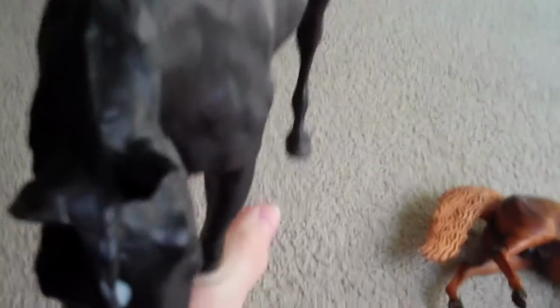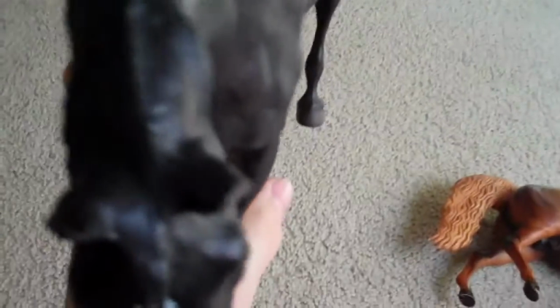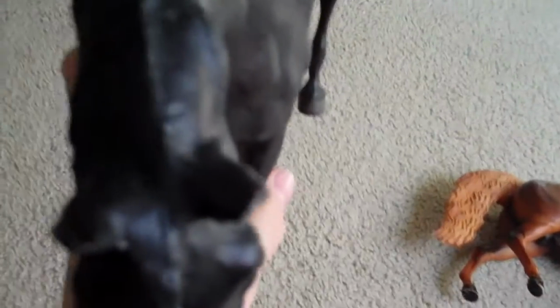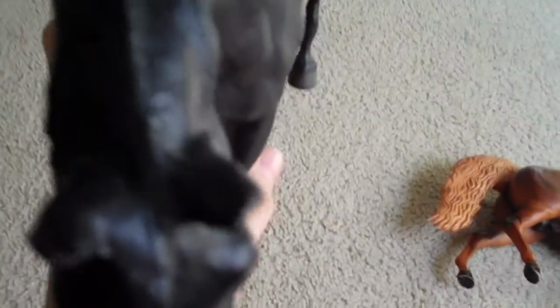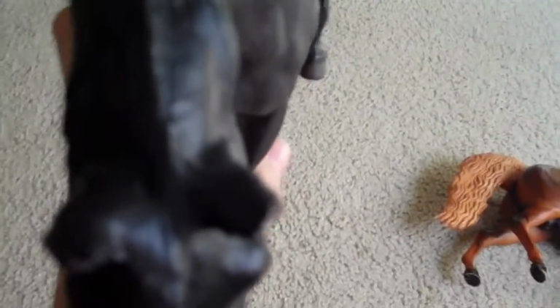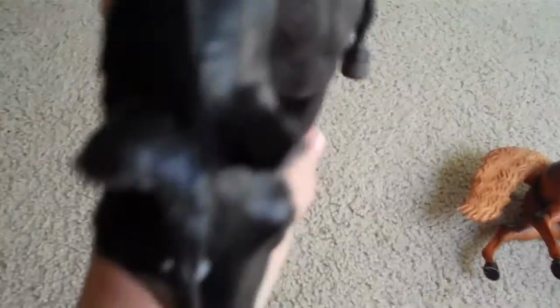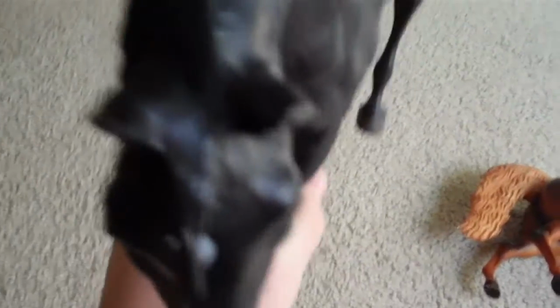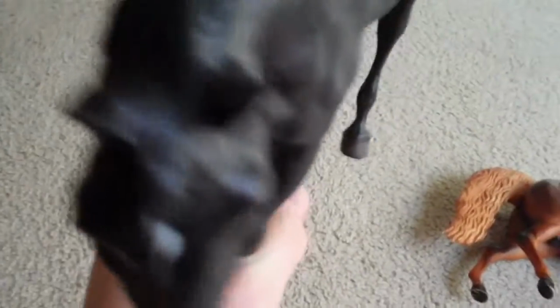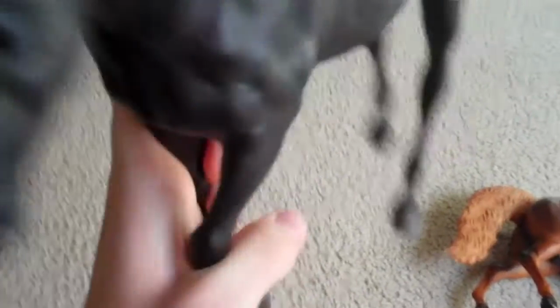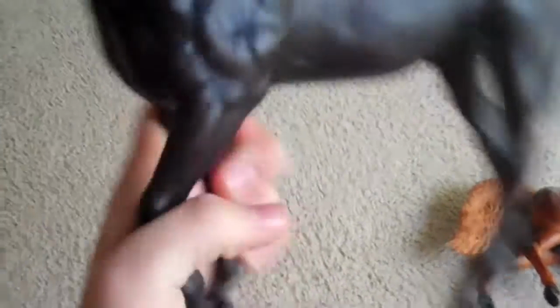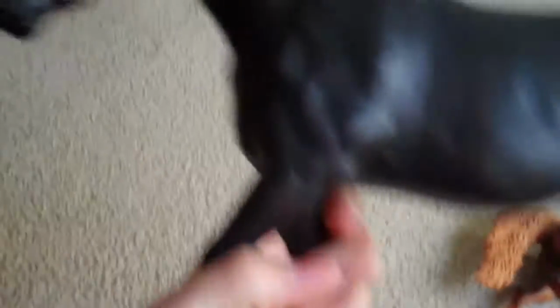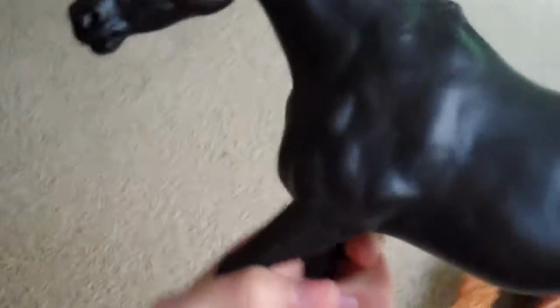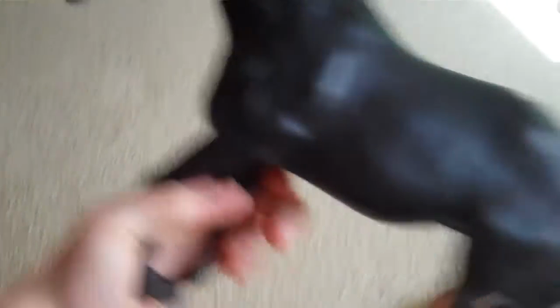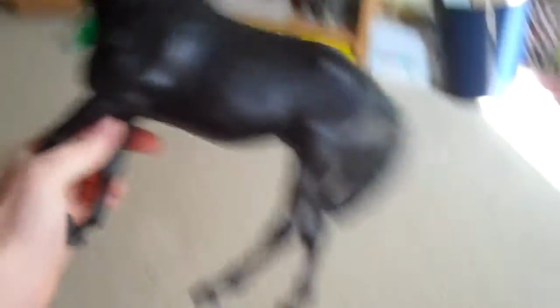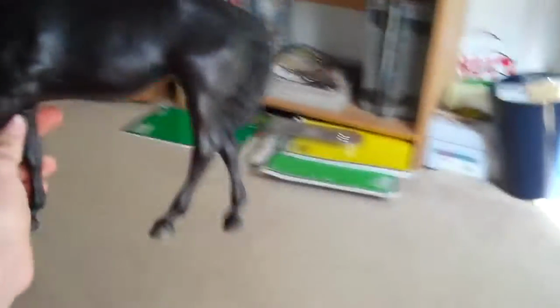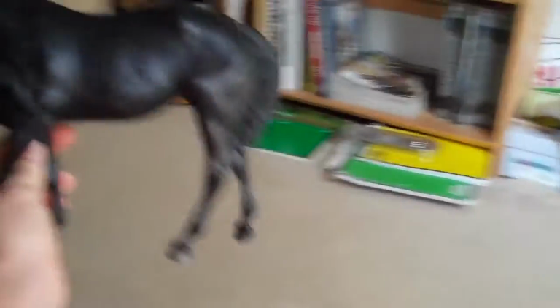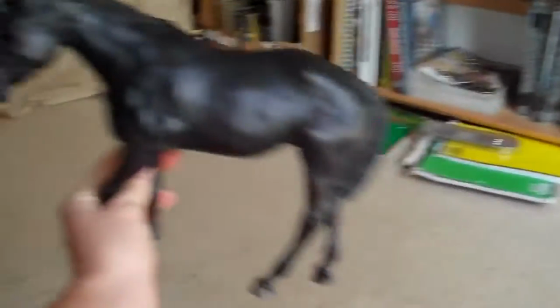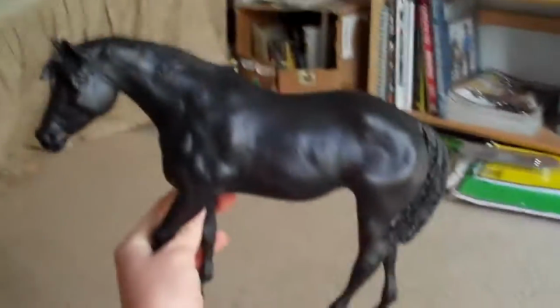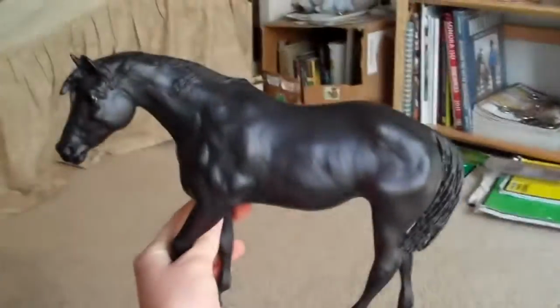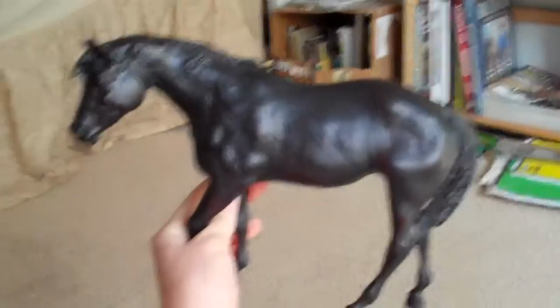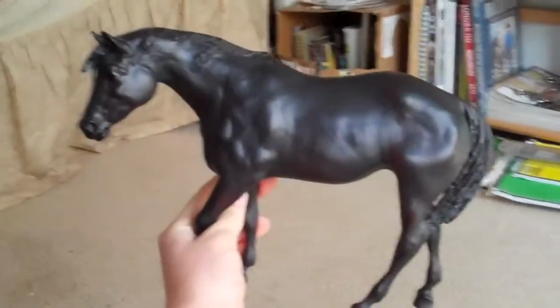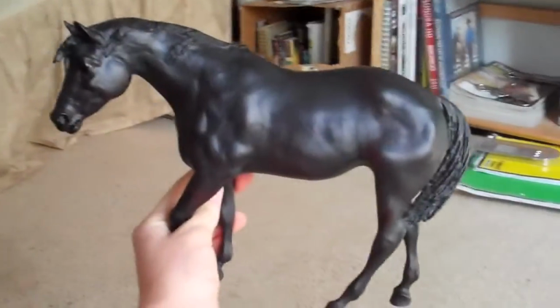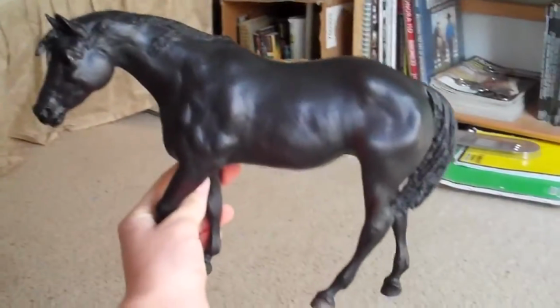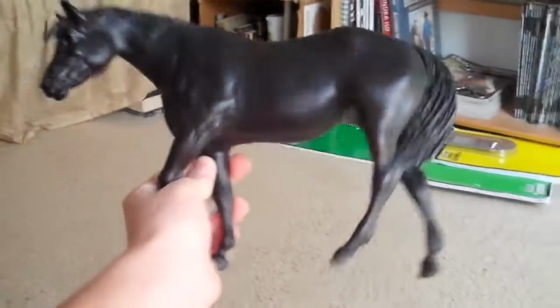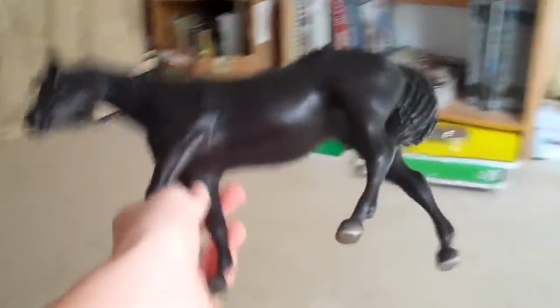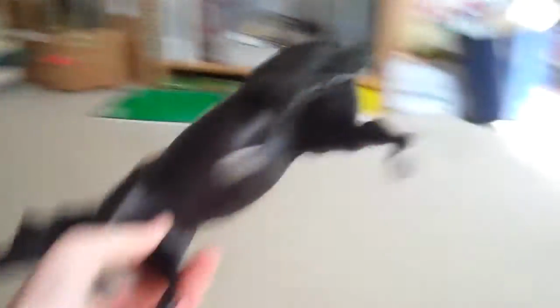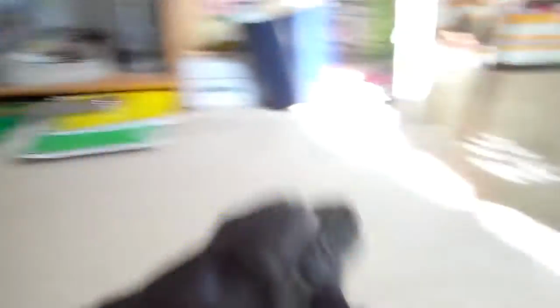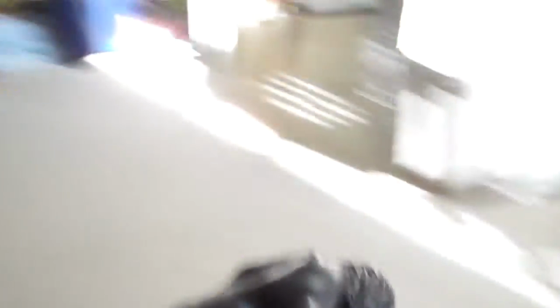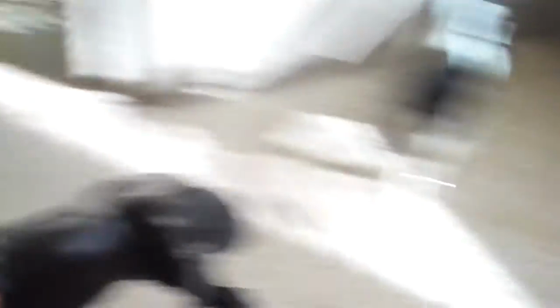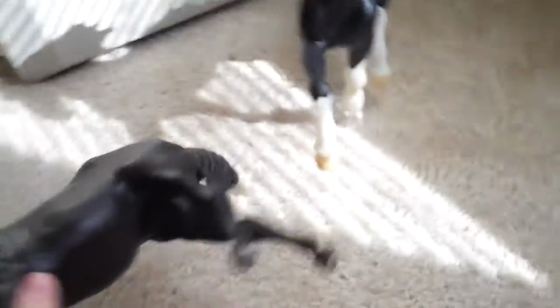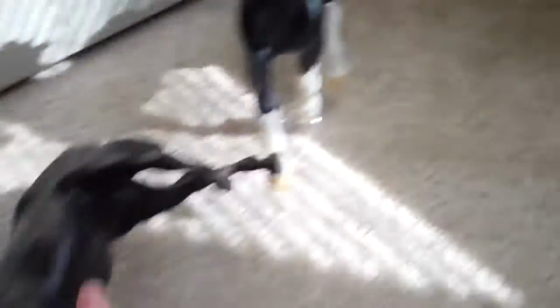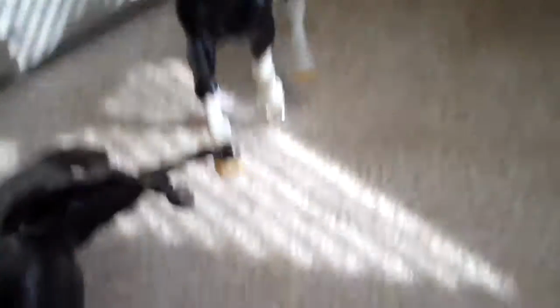She also has a few ear rubs, but overall she's a very pretty girl with some nice shading.